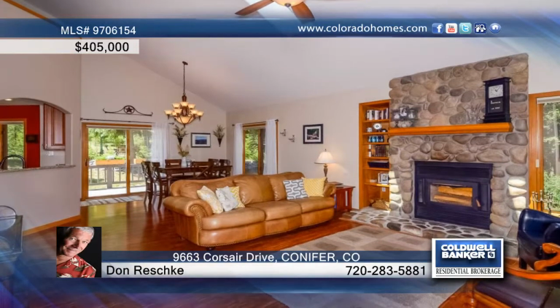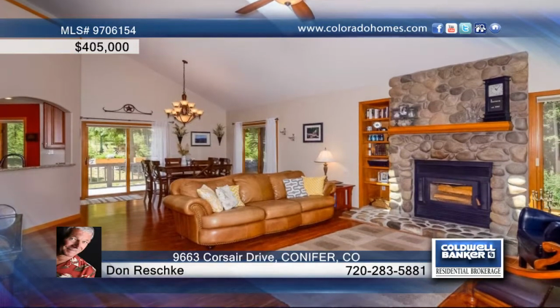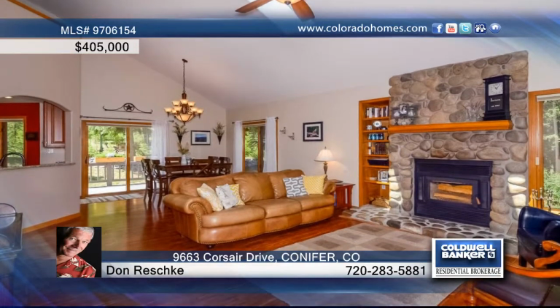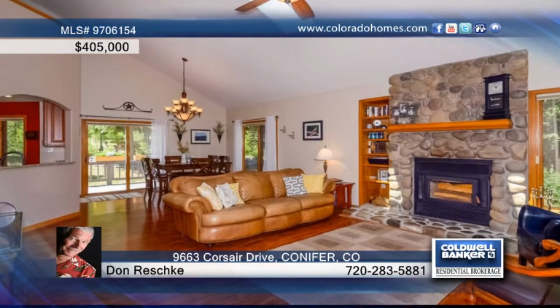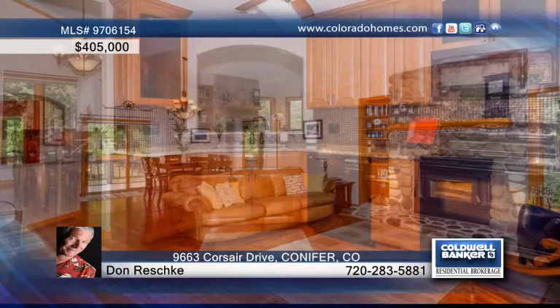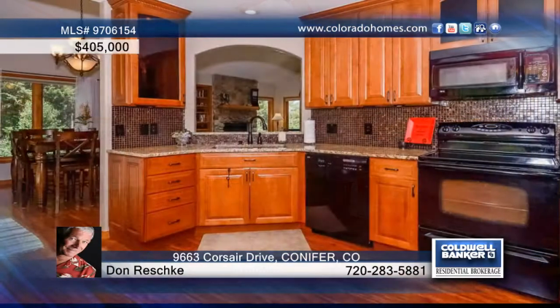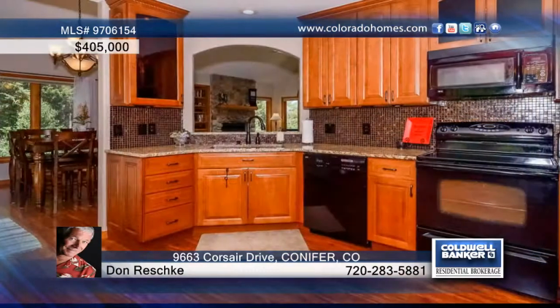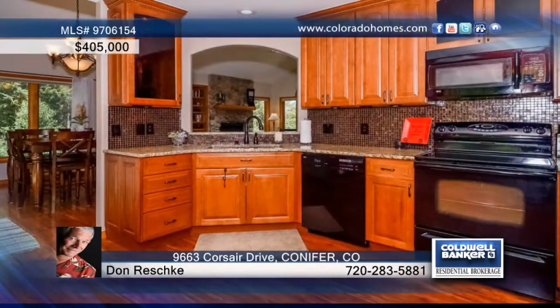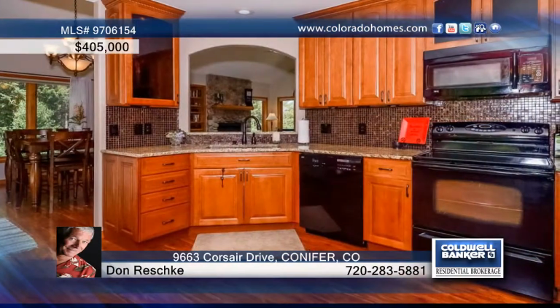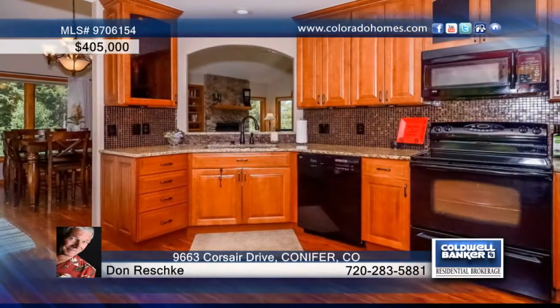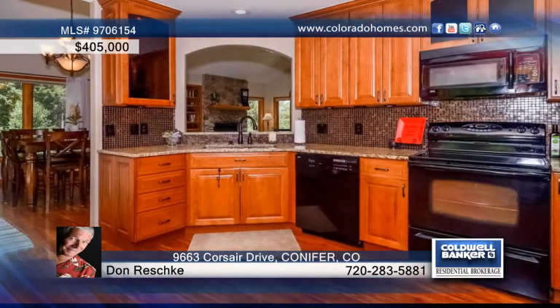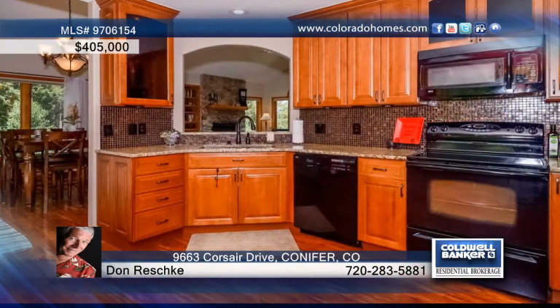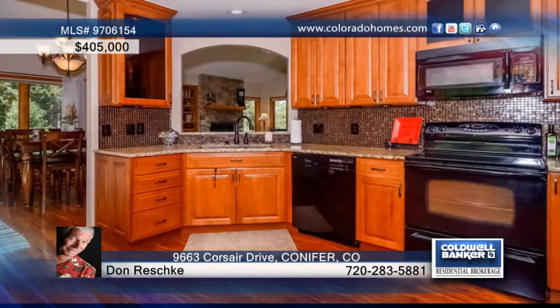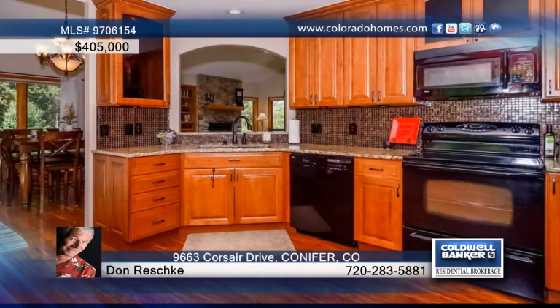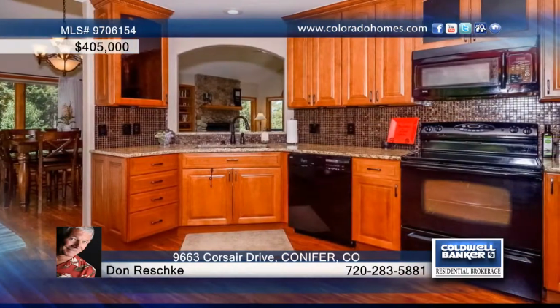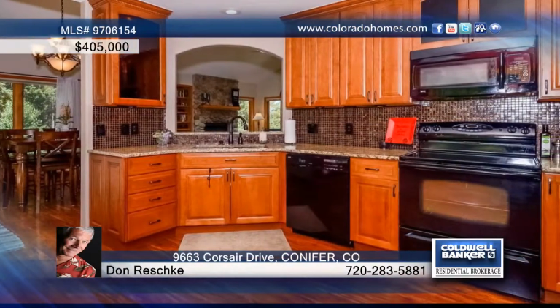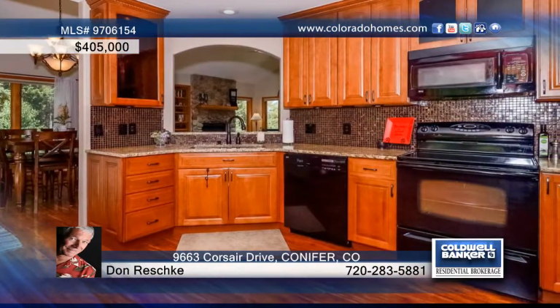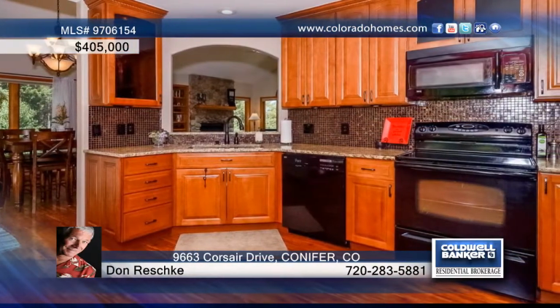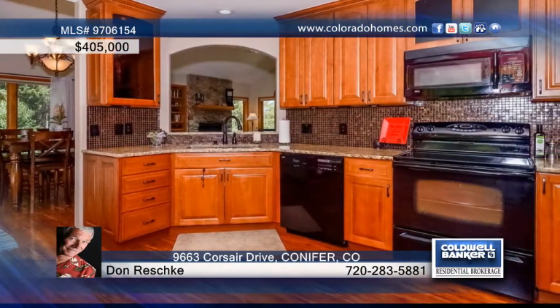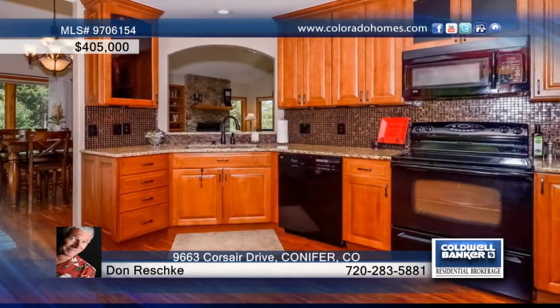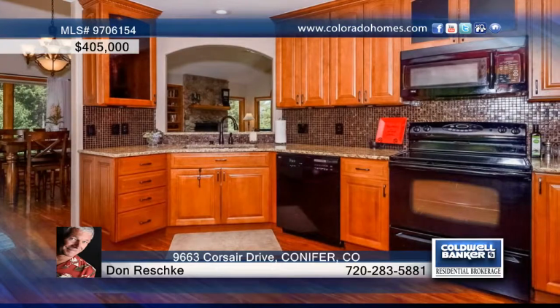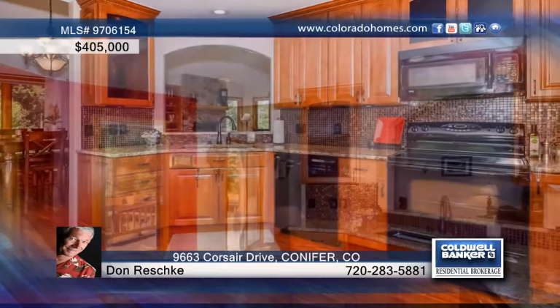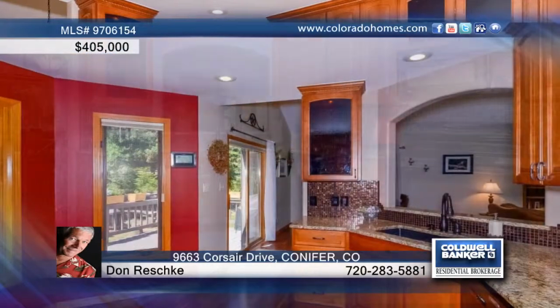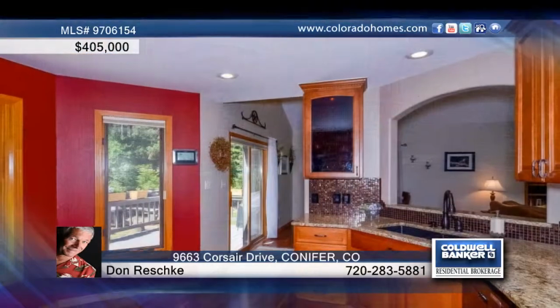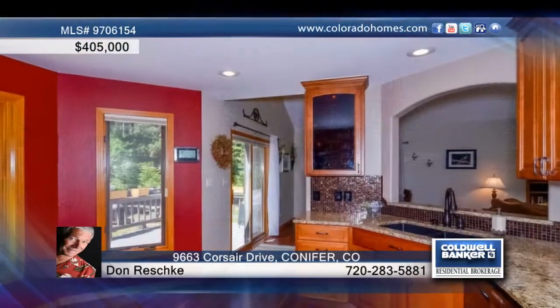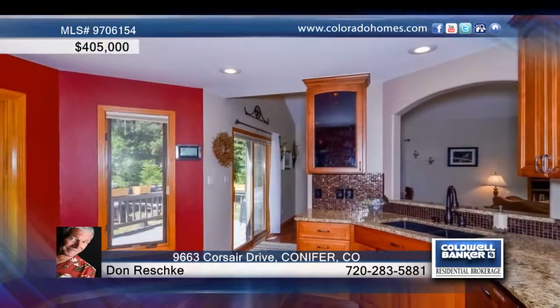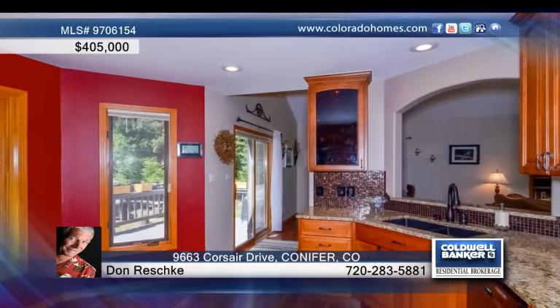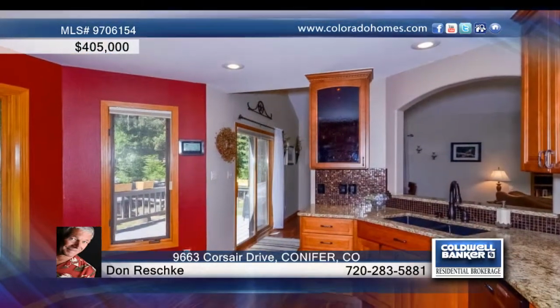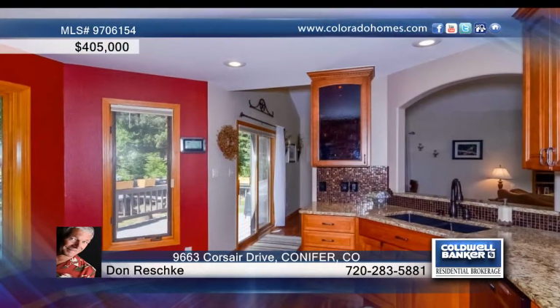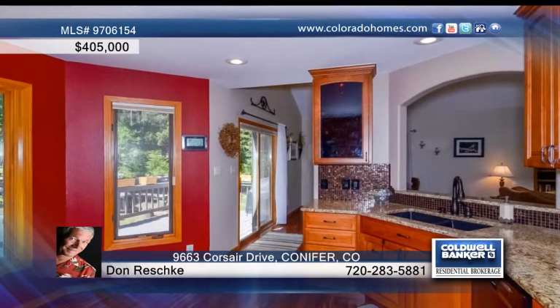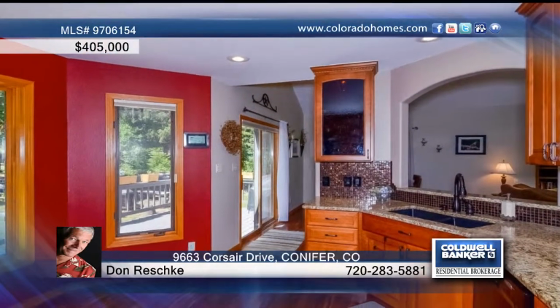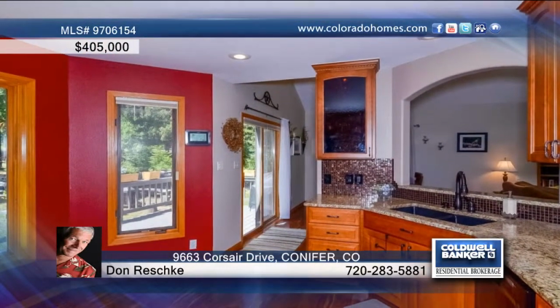The family room has a vaulted ceiling fan and wood-burning fireplace, while the kitchen boasts matching black appliances, granite counters, and under-cabinet lighting.